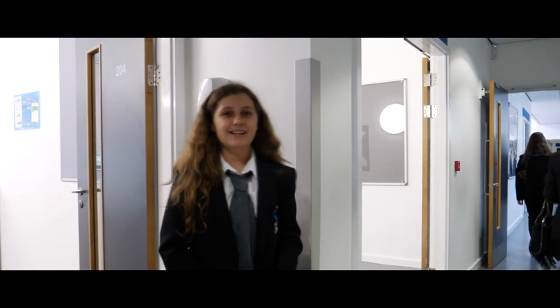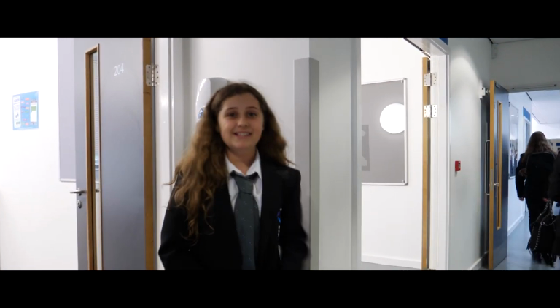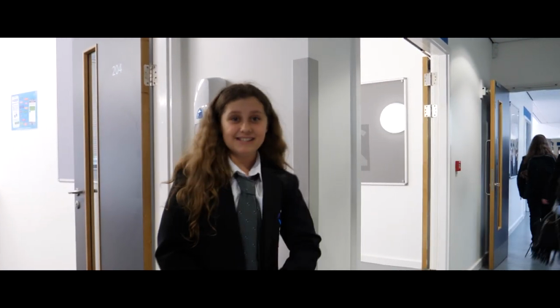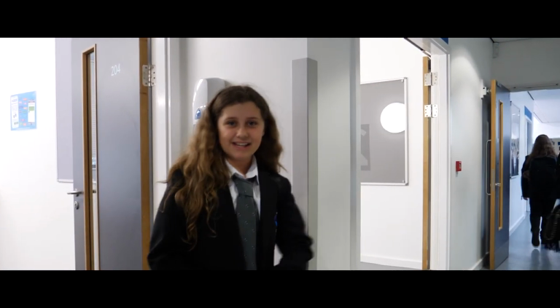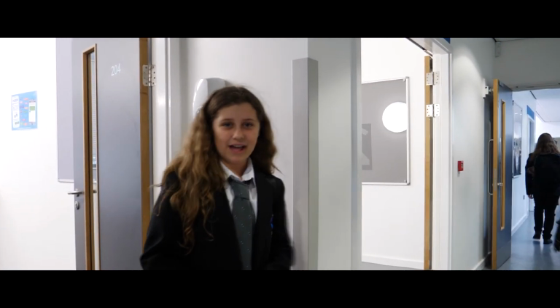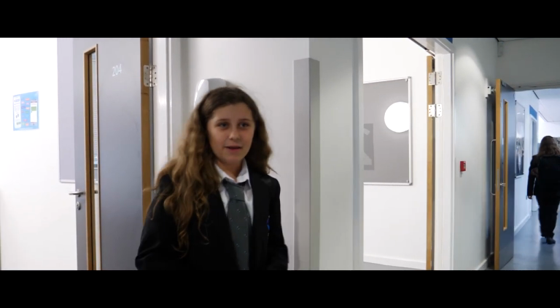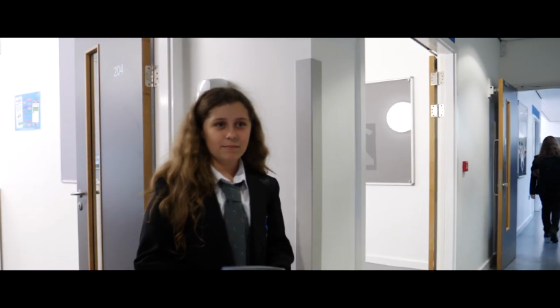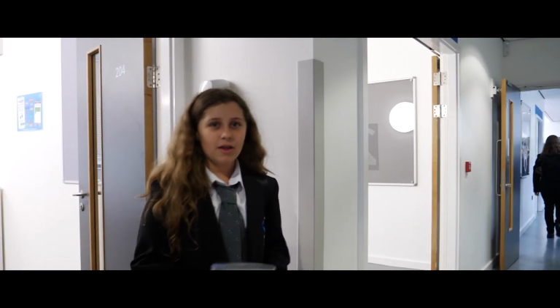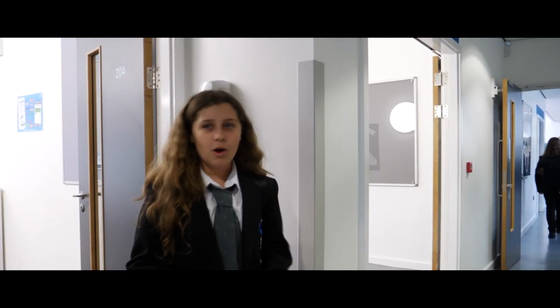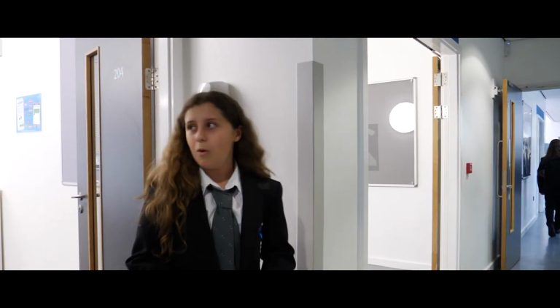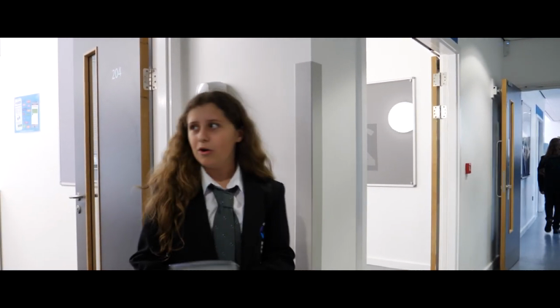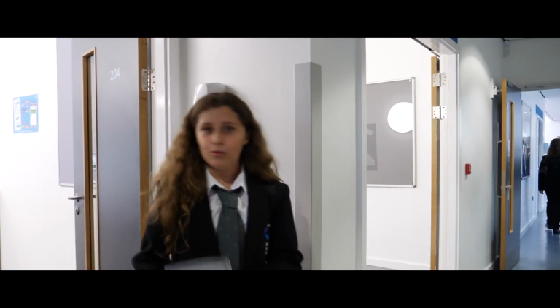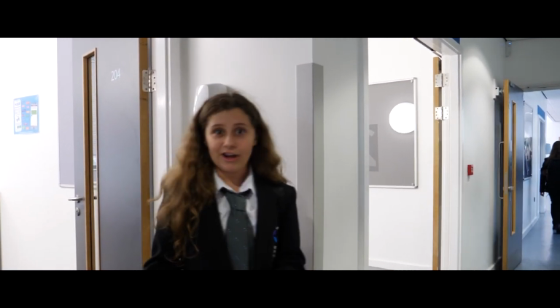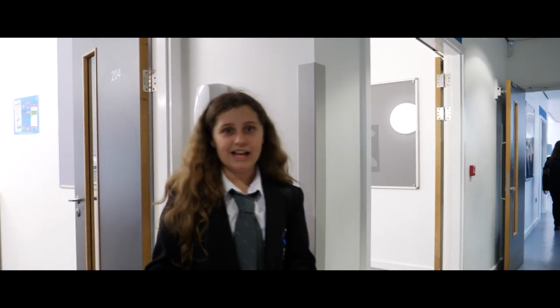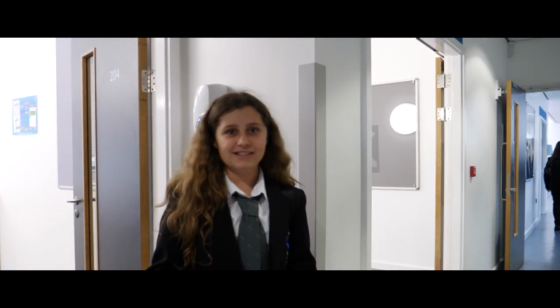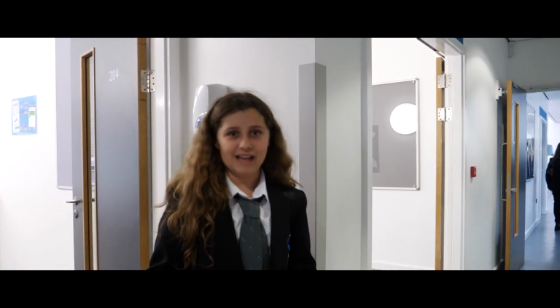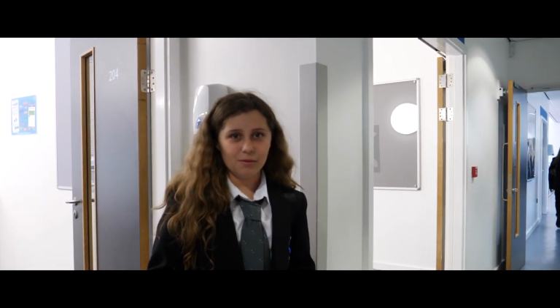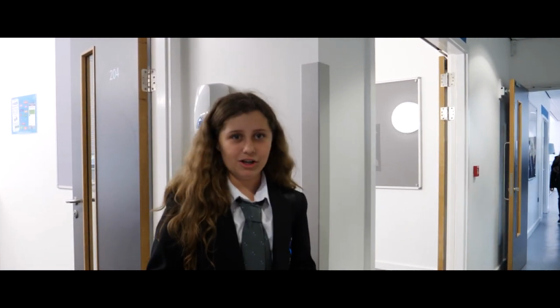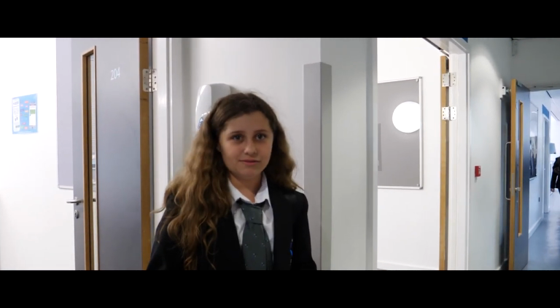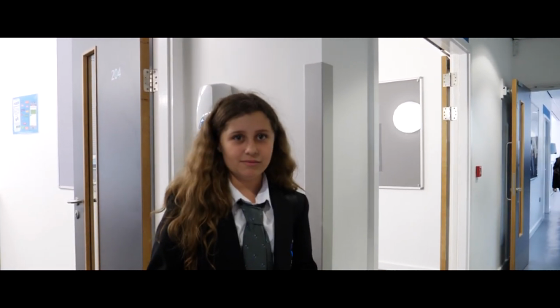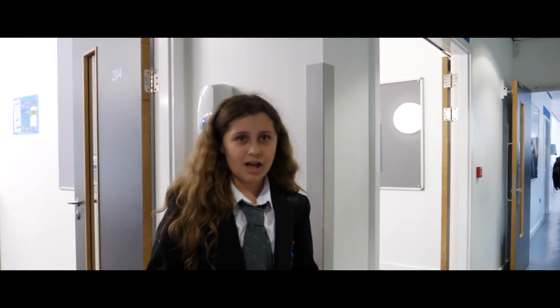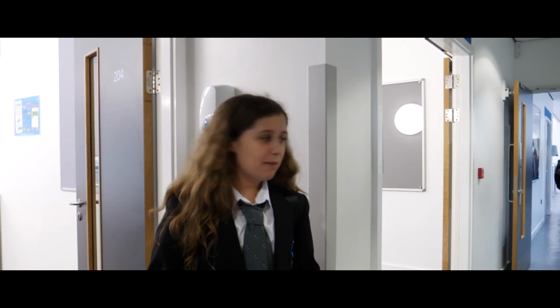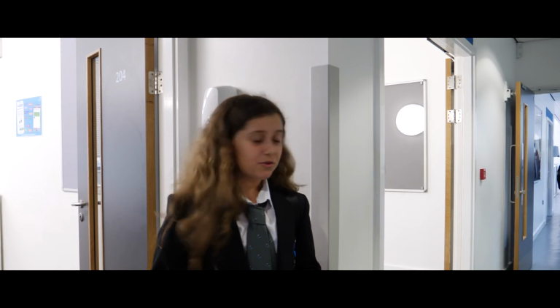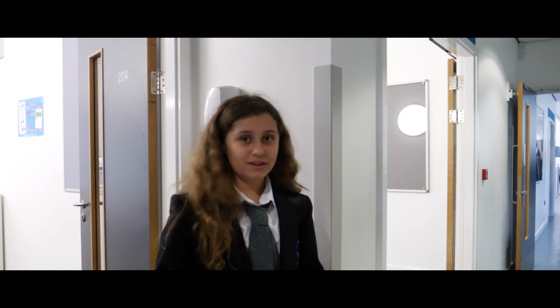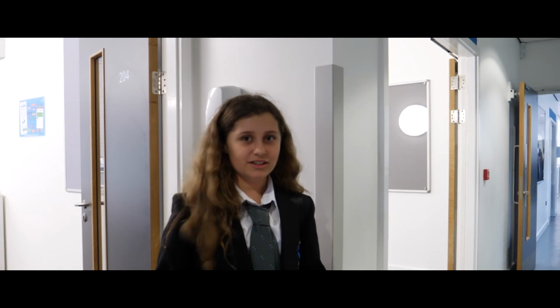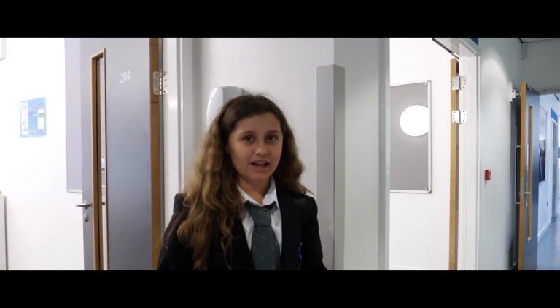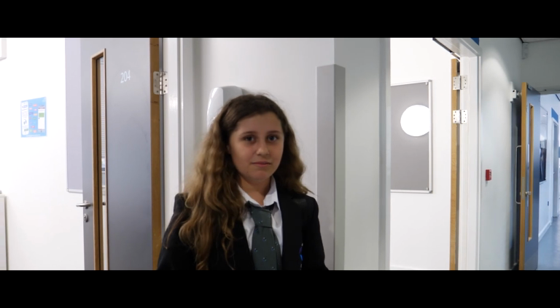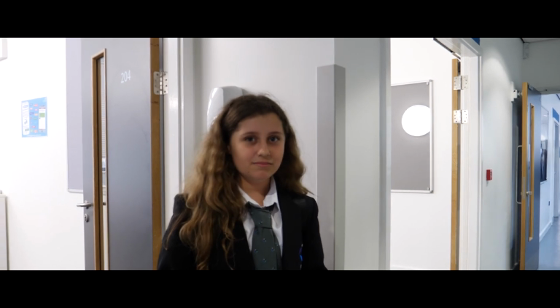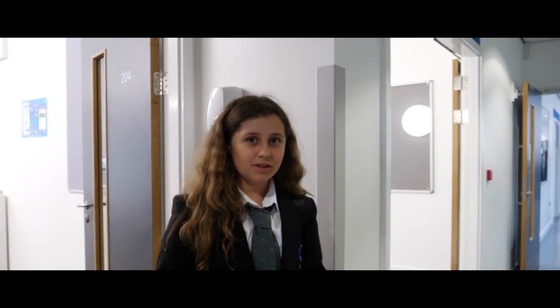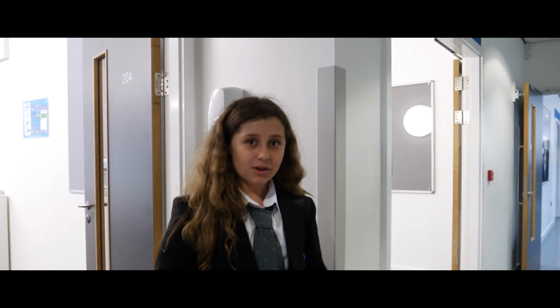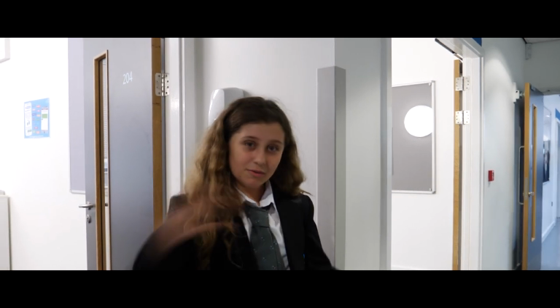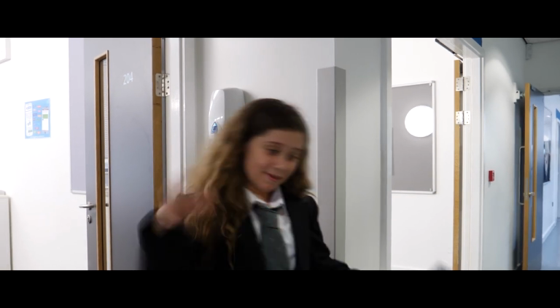Didn't see you there. What a great lesson that was. I'm off to English now — come with me.